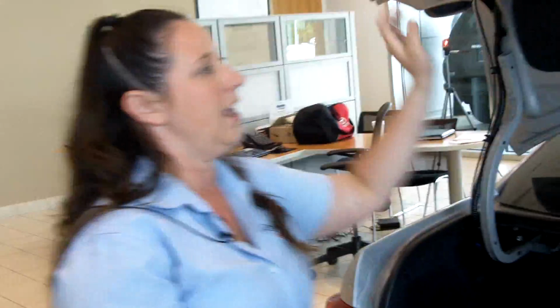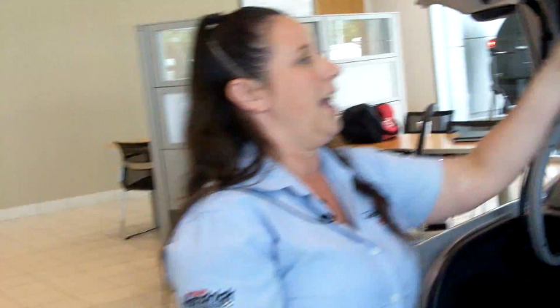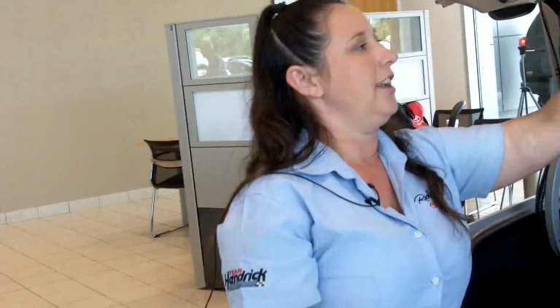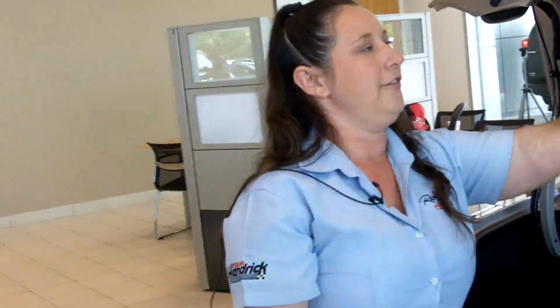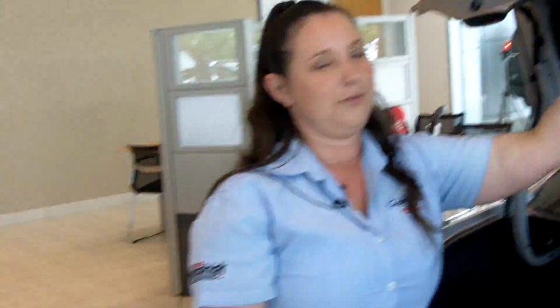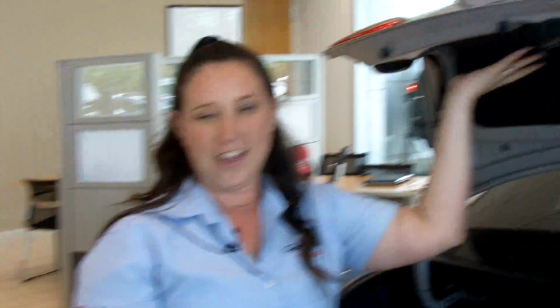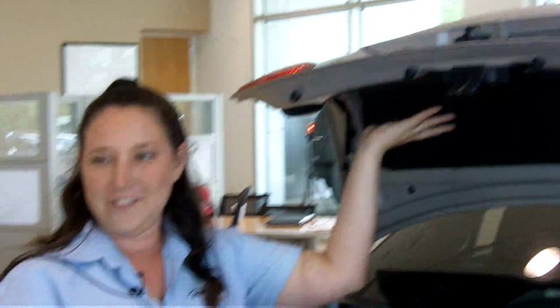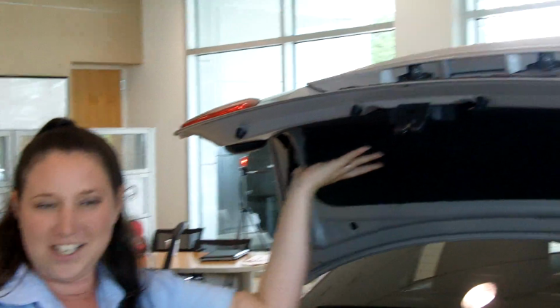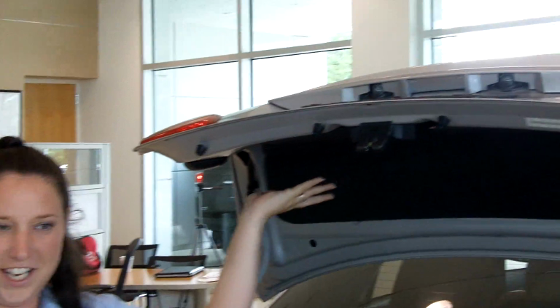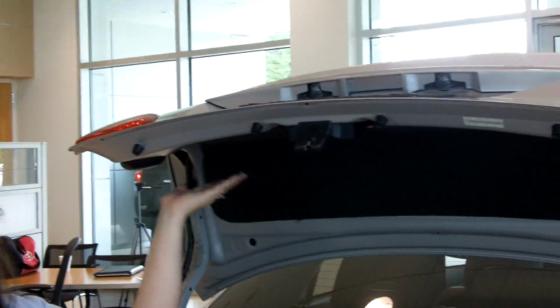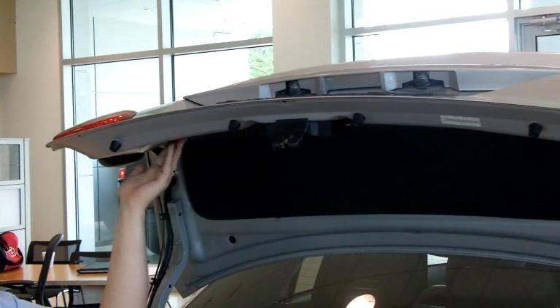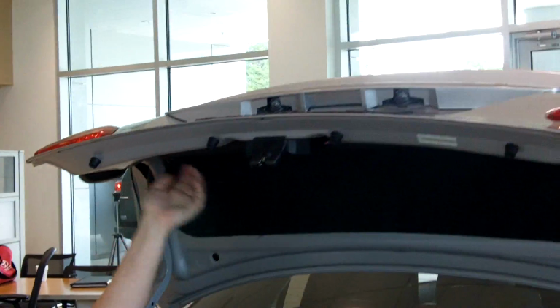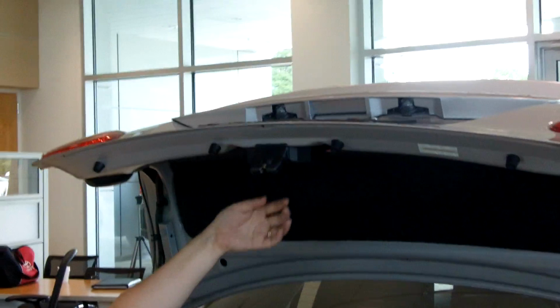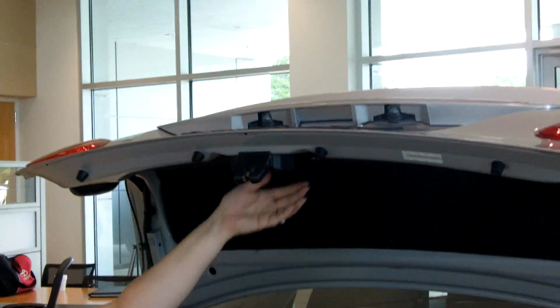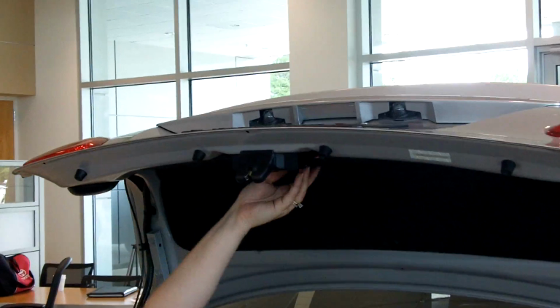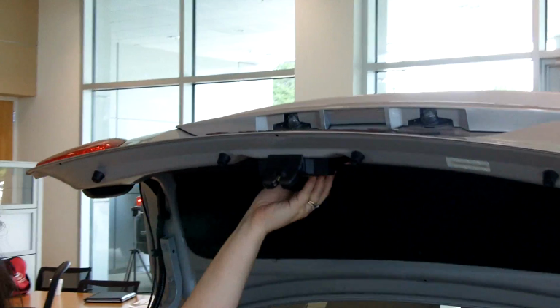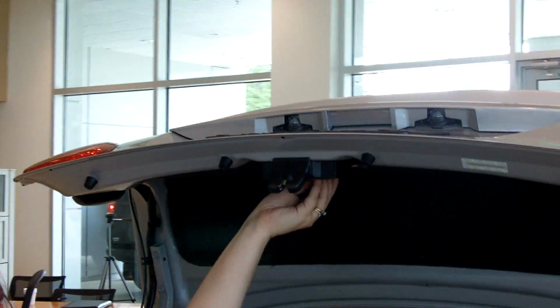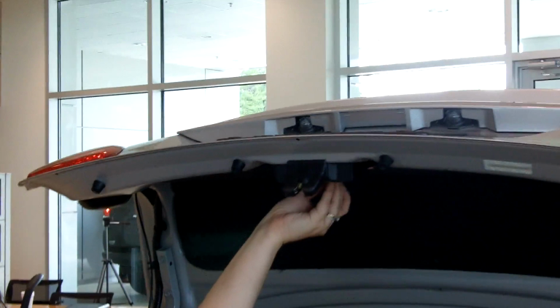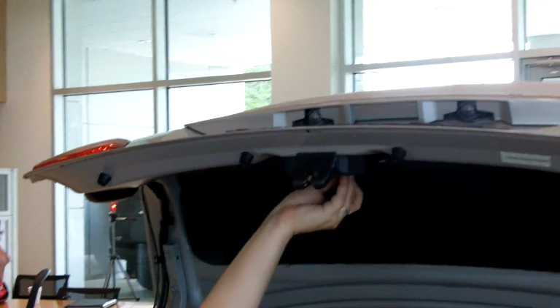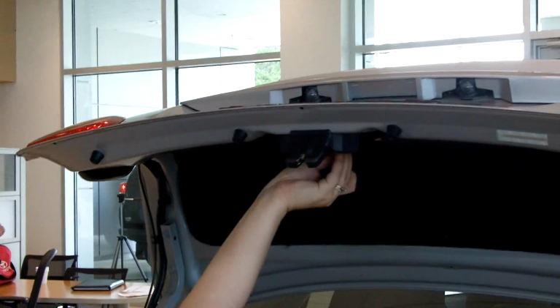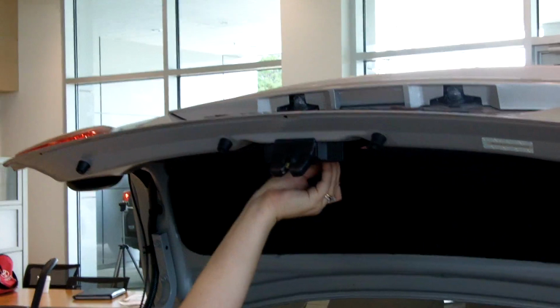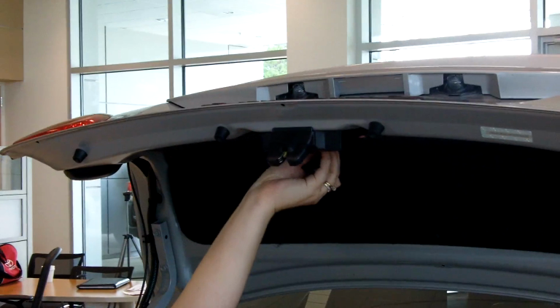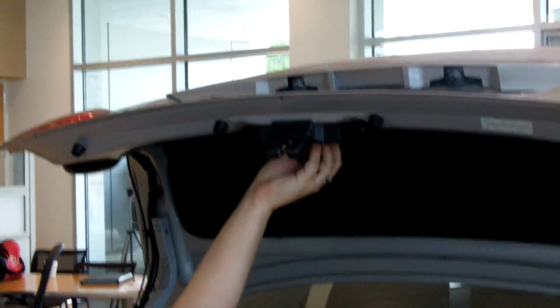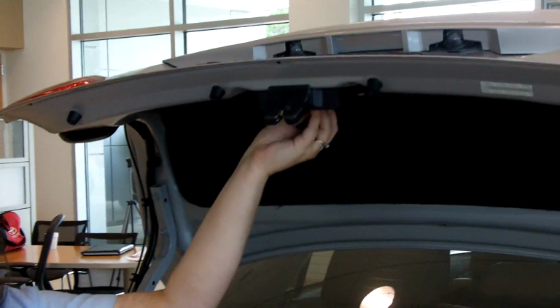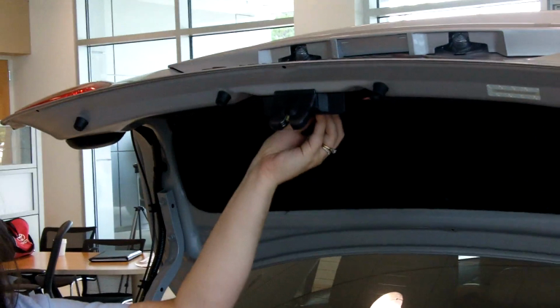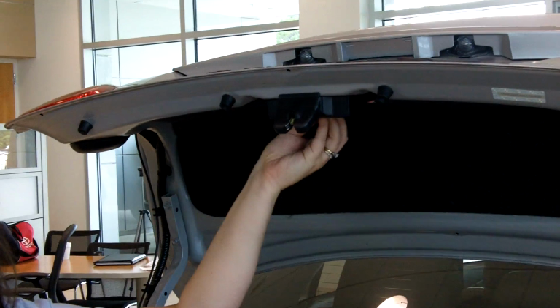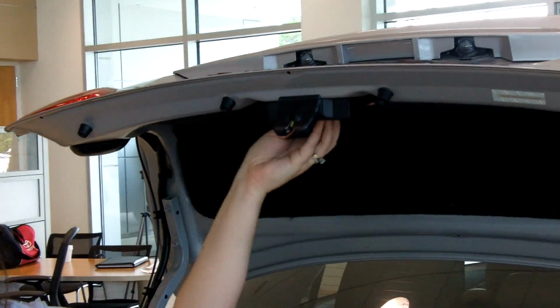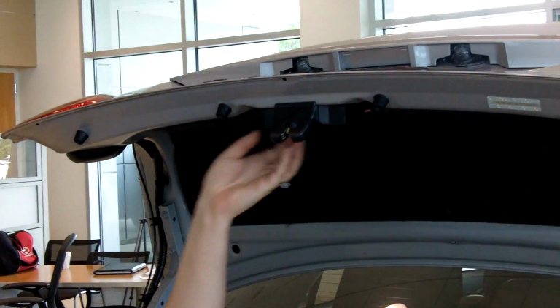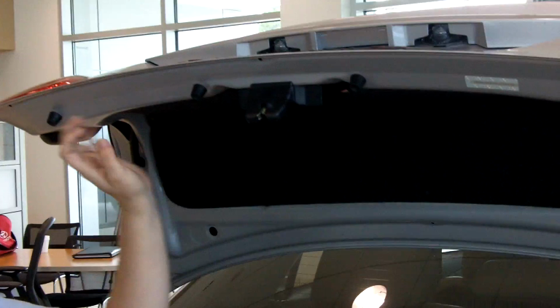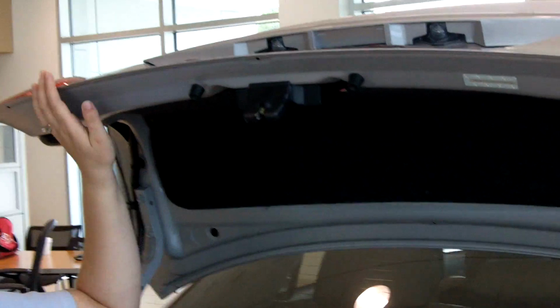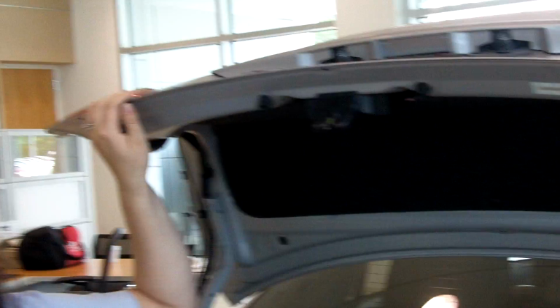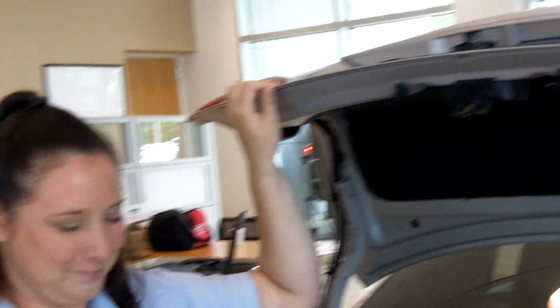And if by any chance you get kidnapped or locked in the trunk, you have this little lever that will let you out.